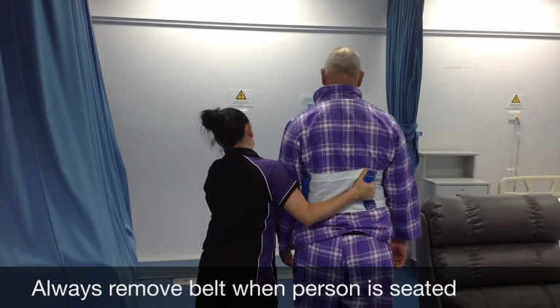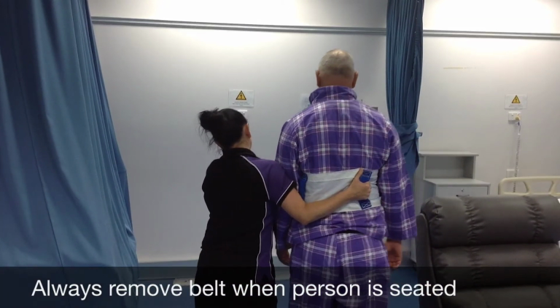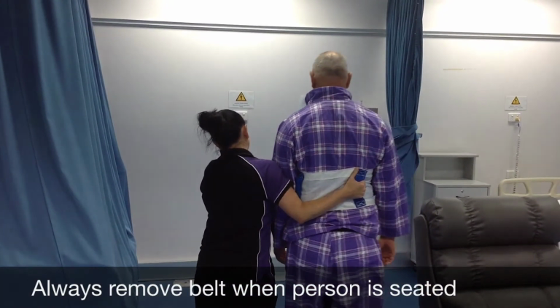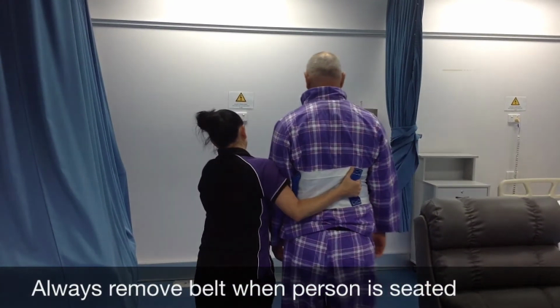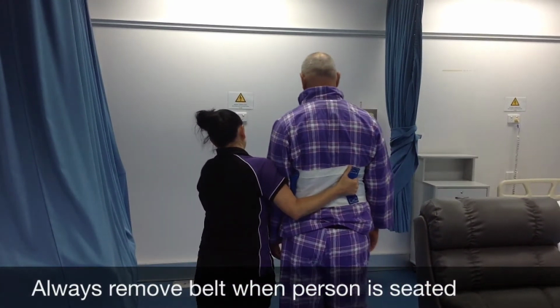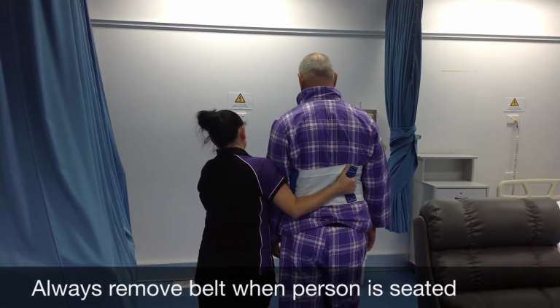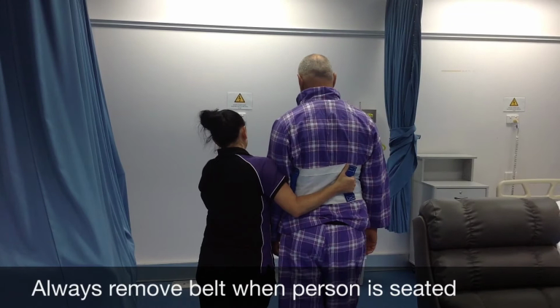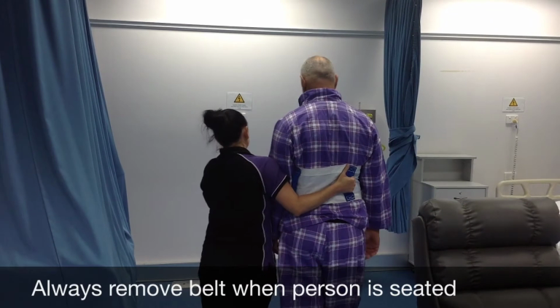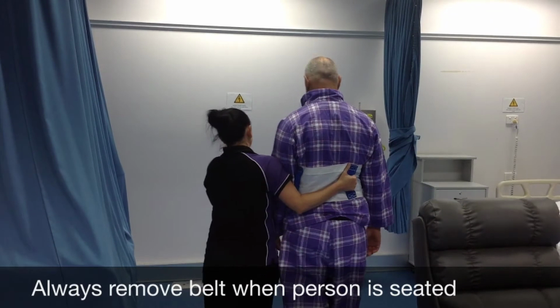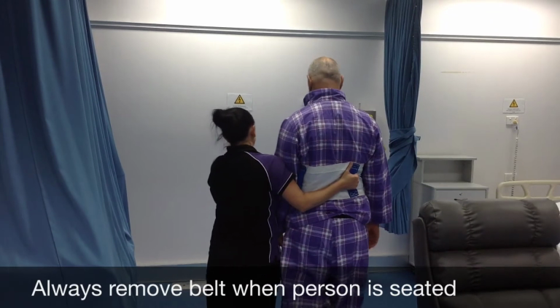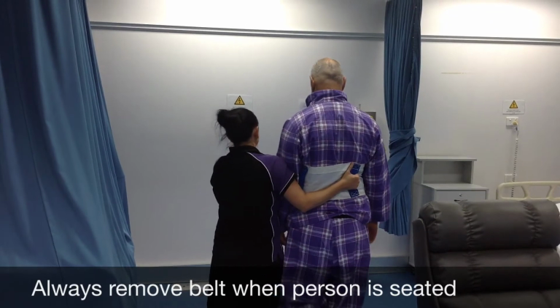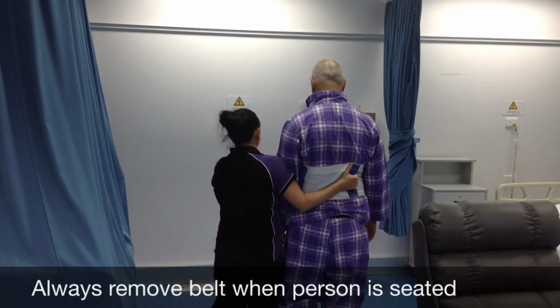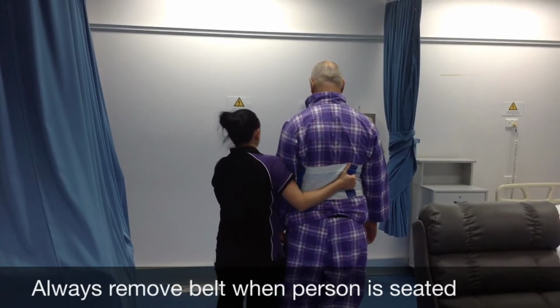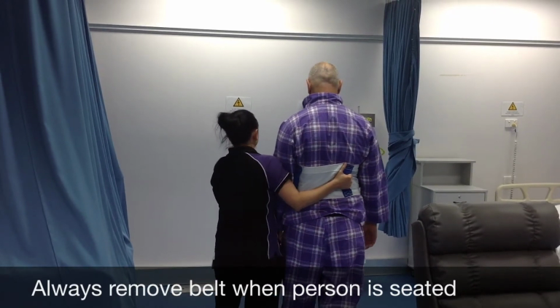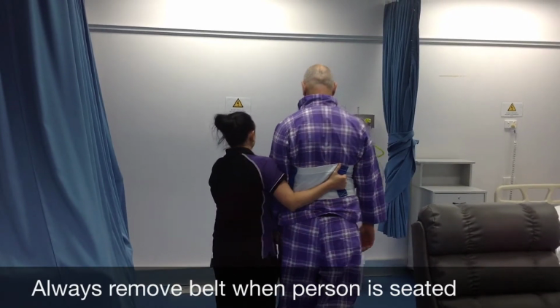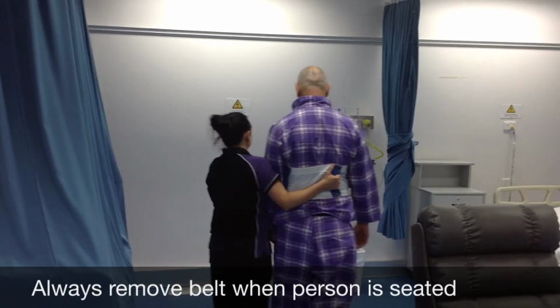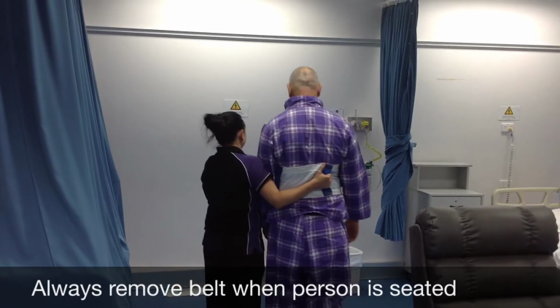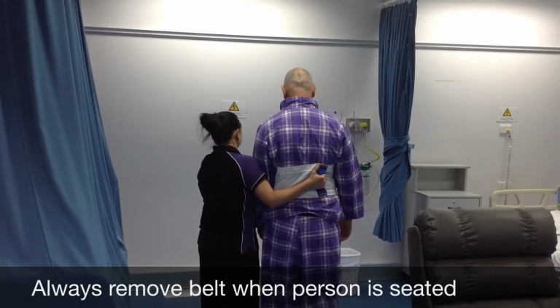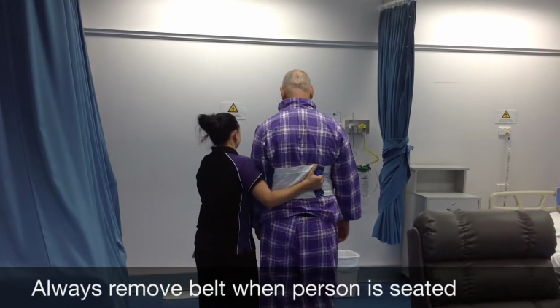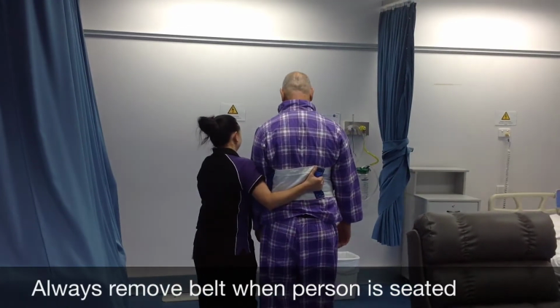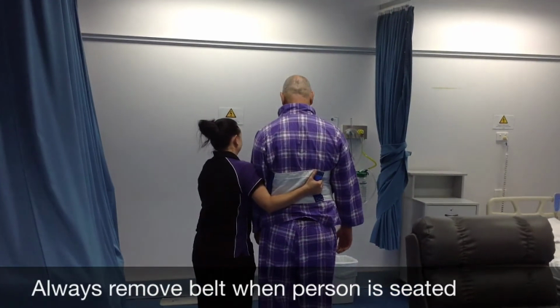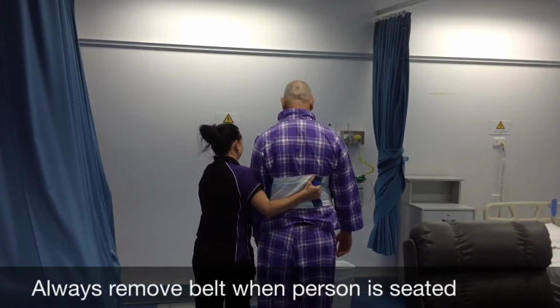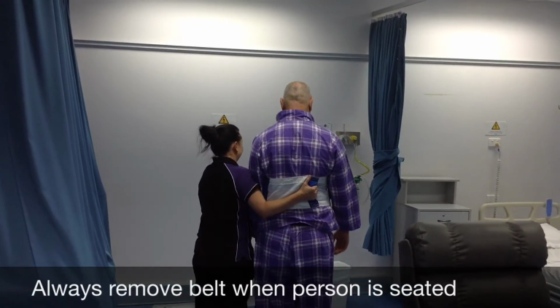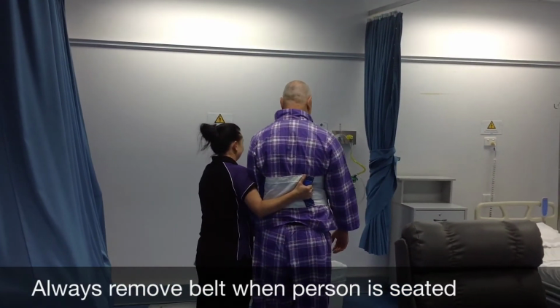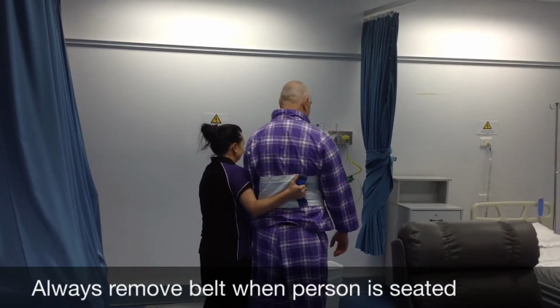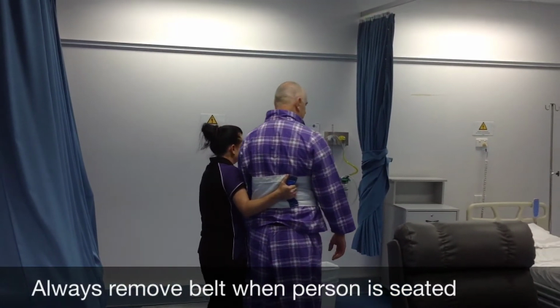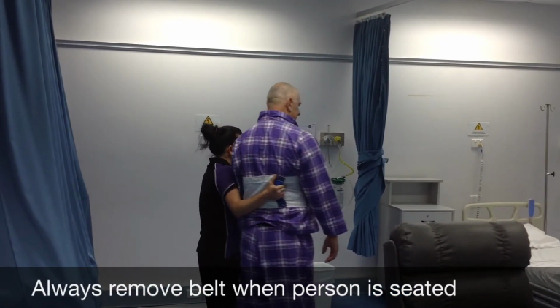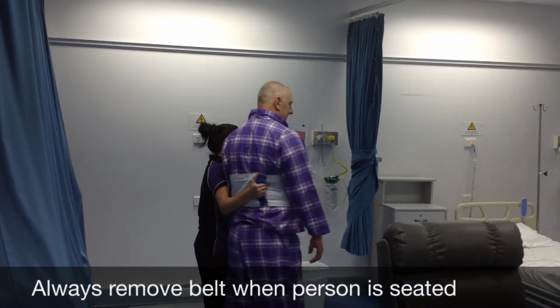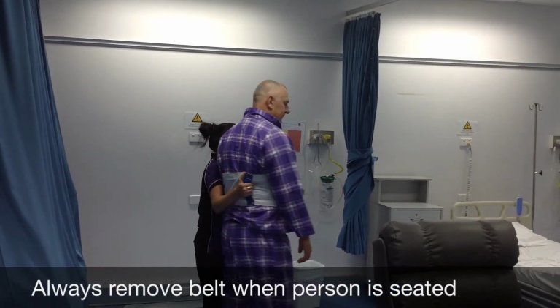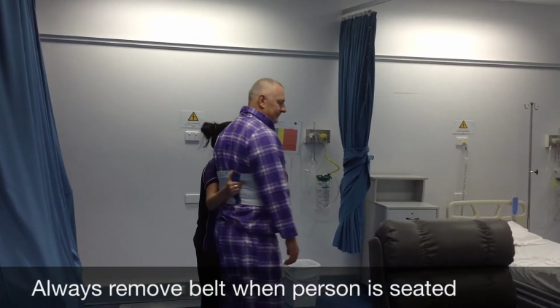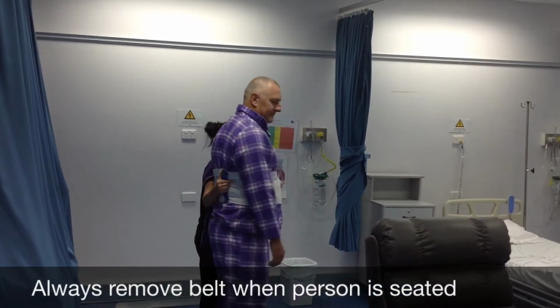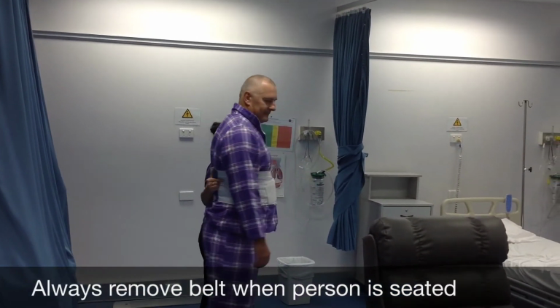Notice where Chantel is hanging on — she's got a really good grip on this client because he's much taller than her.